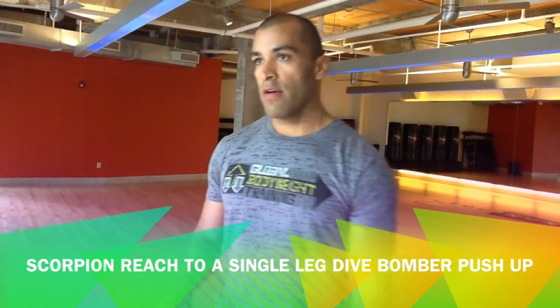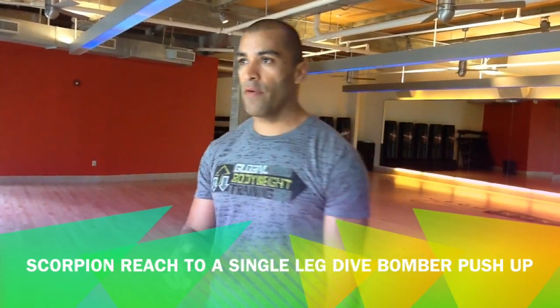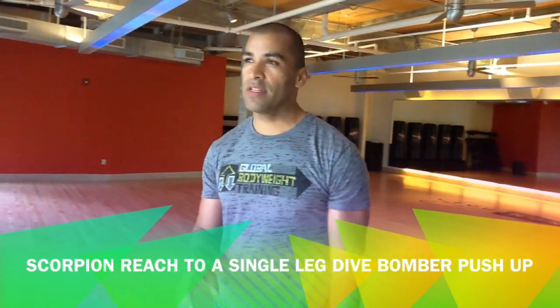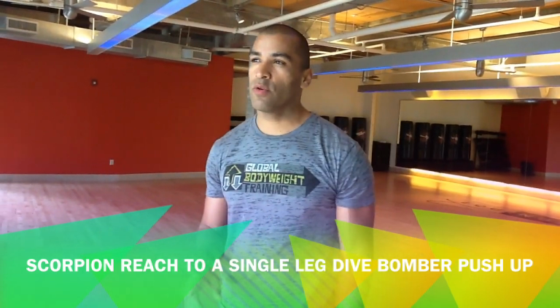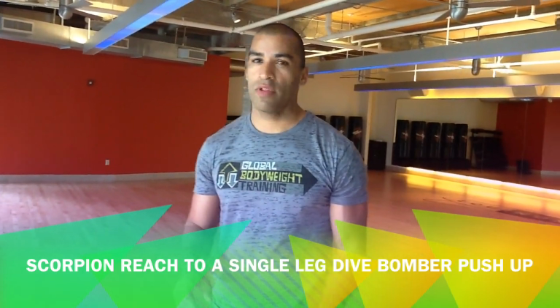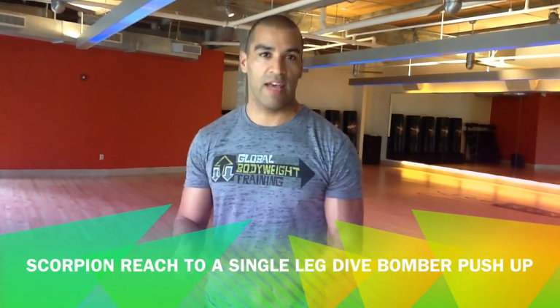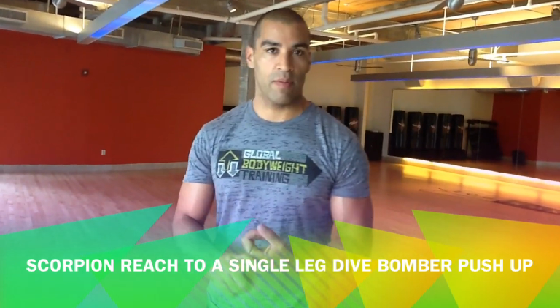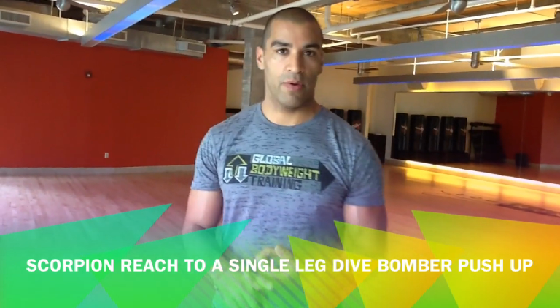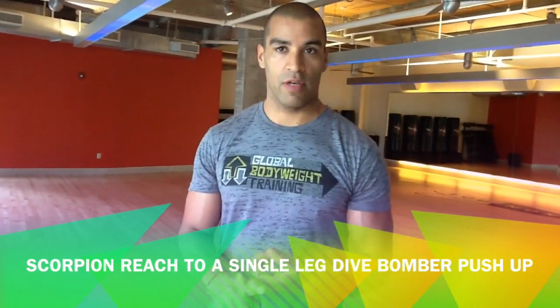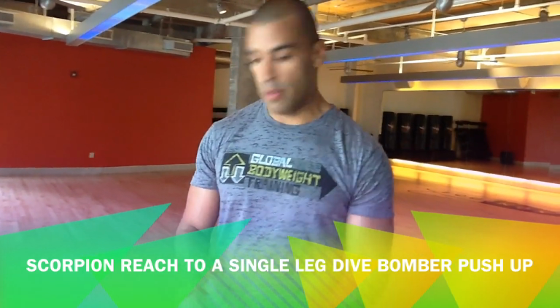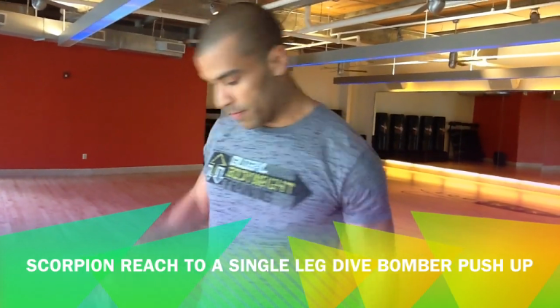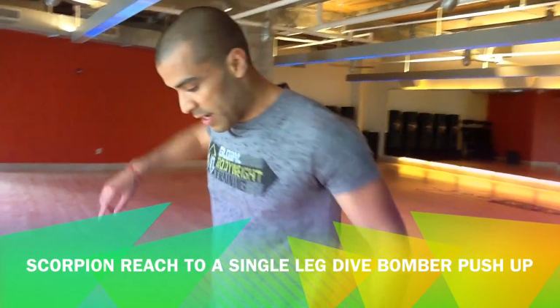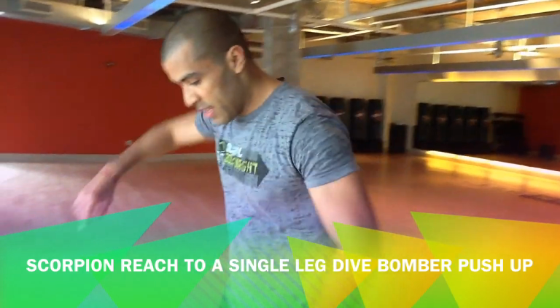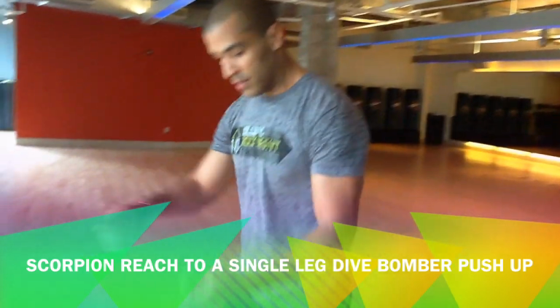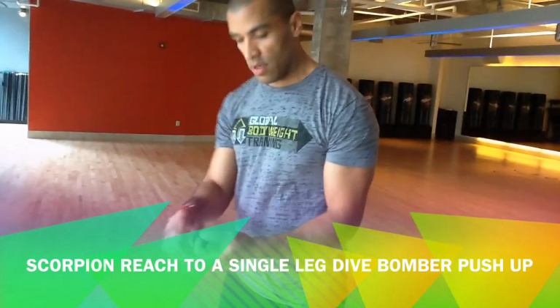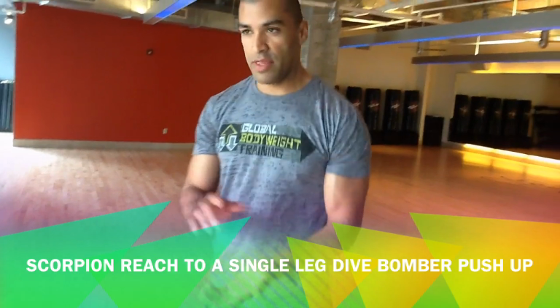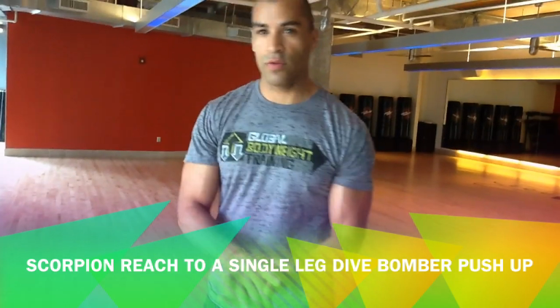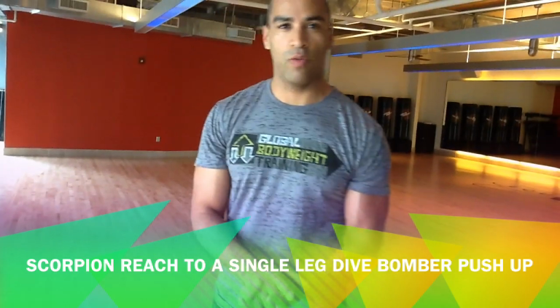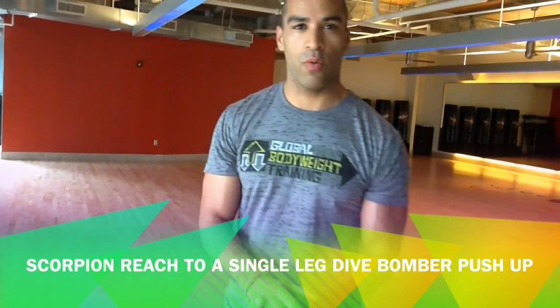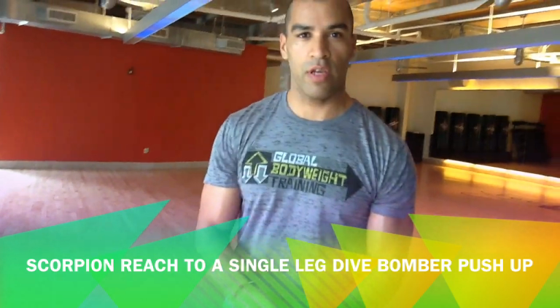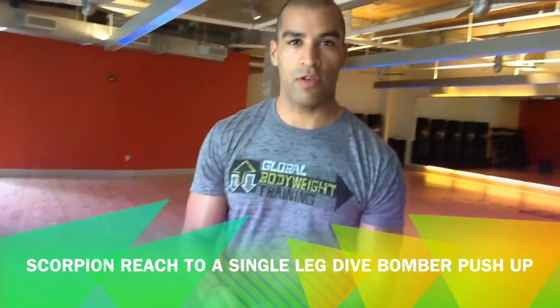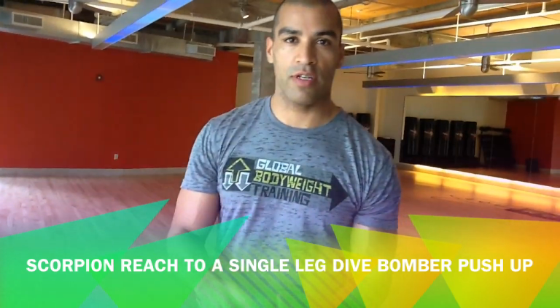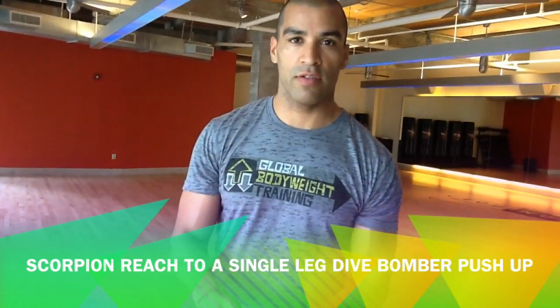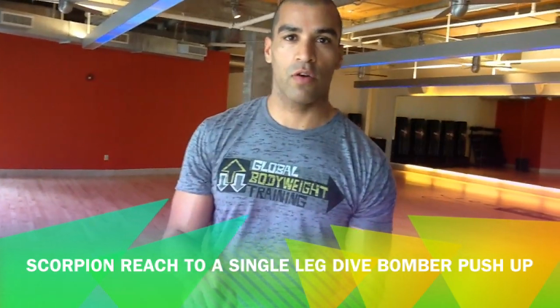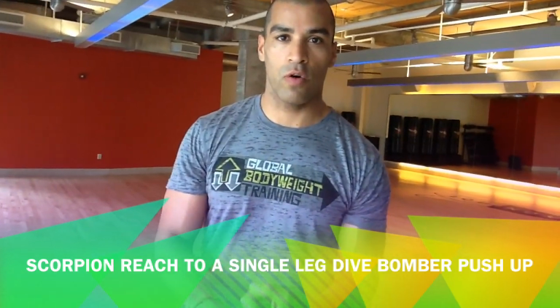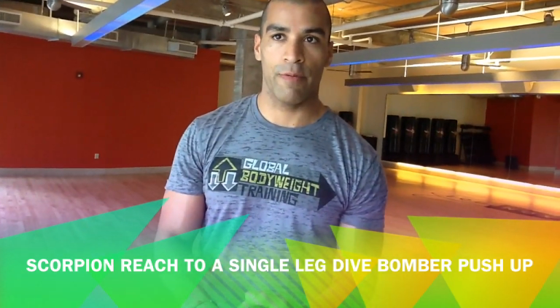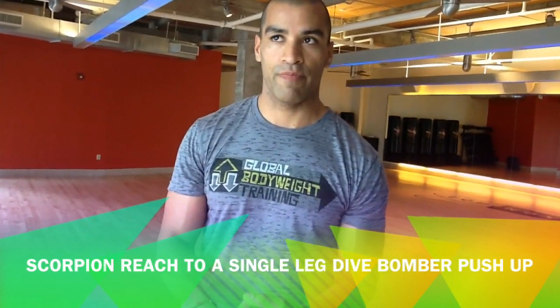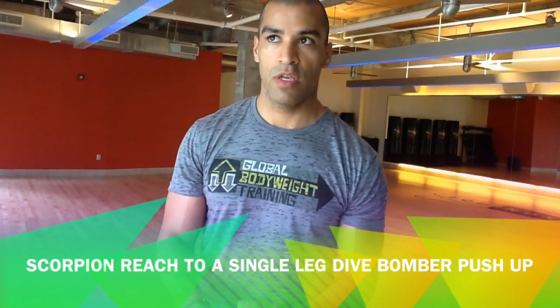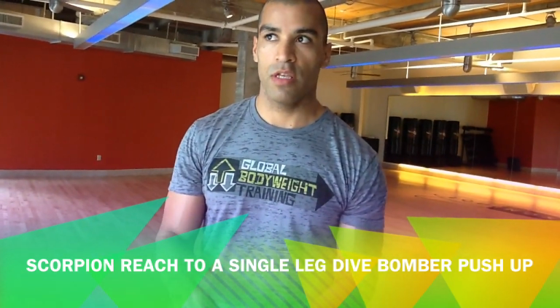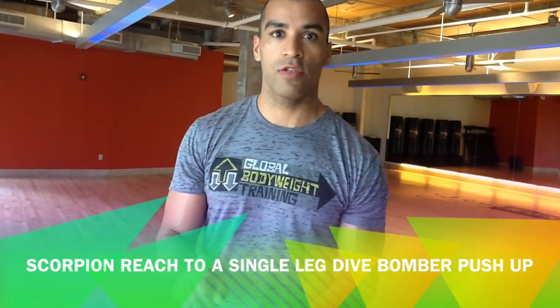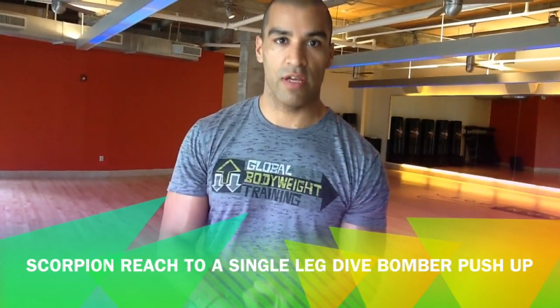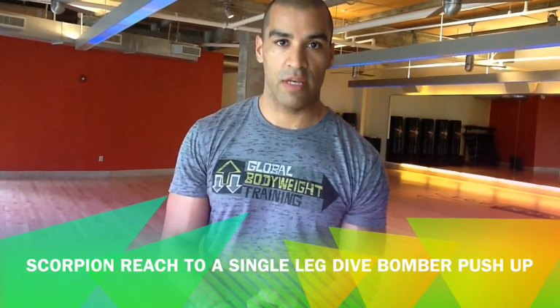First let's go over the dive bomber push-up. On this one you'll be working your chest, core, and triceps.